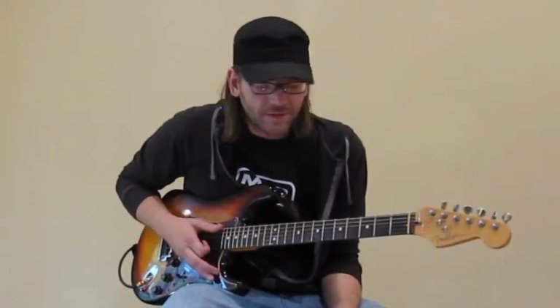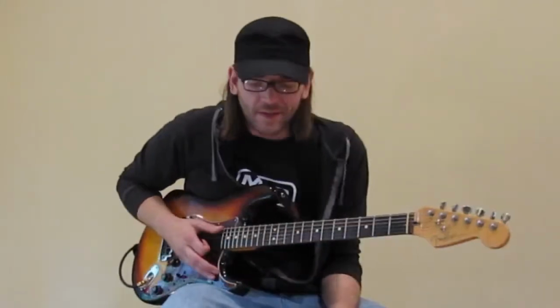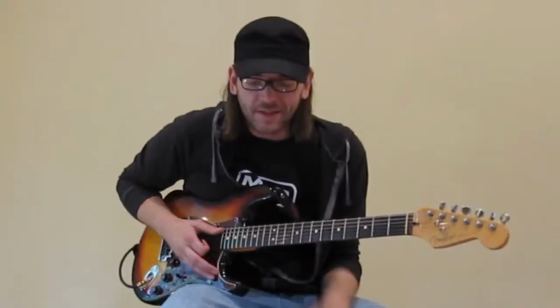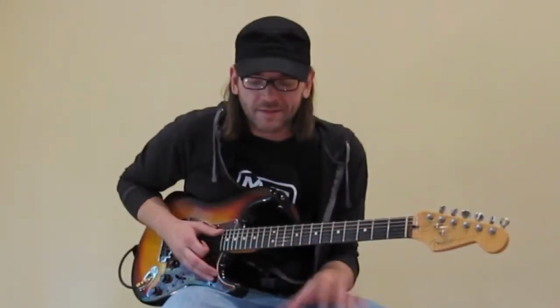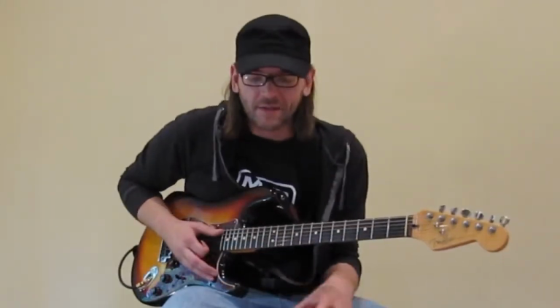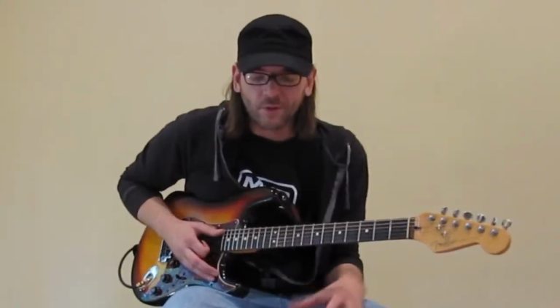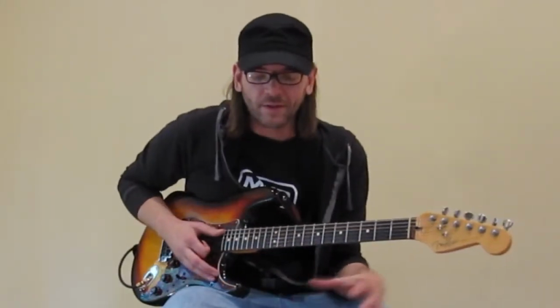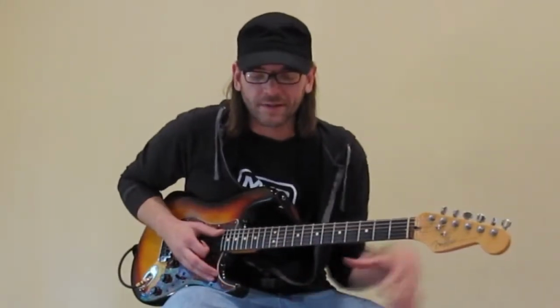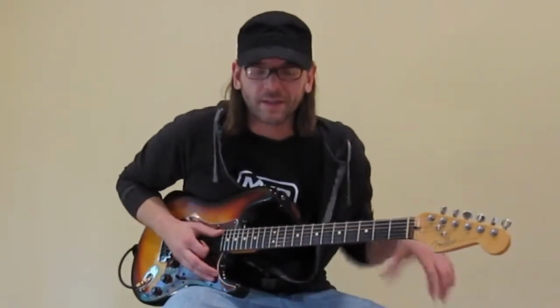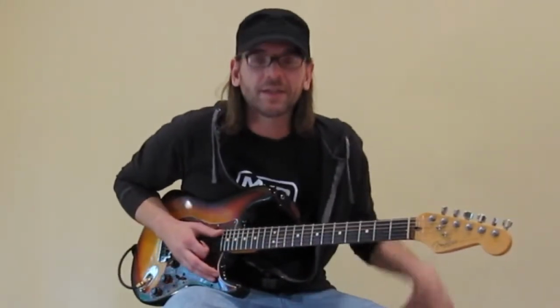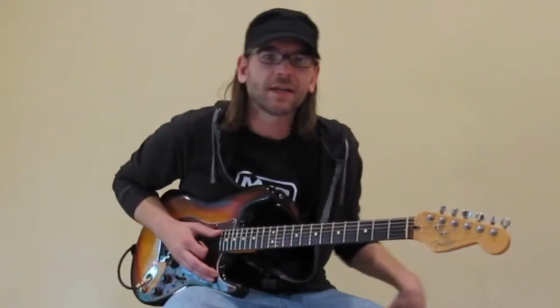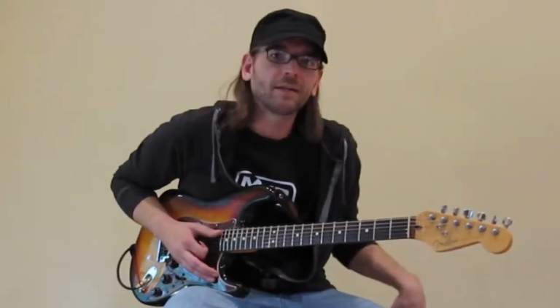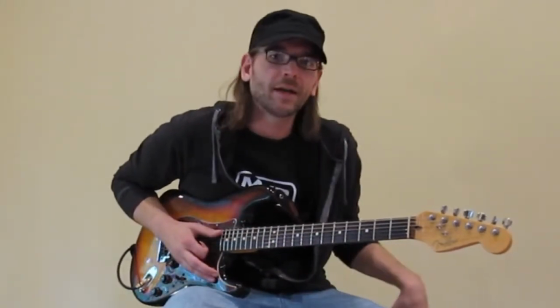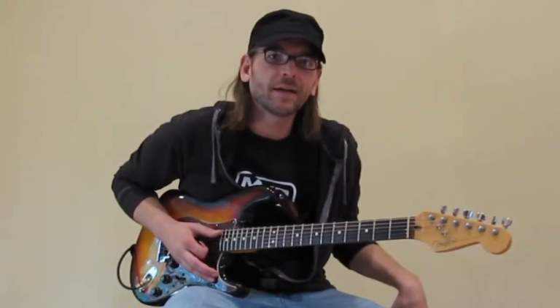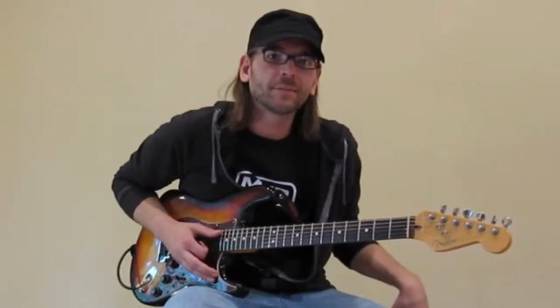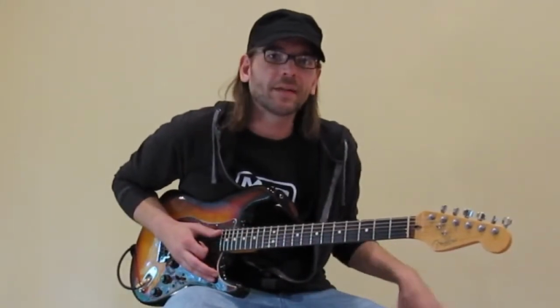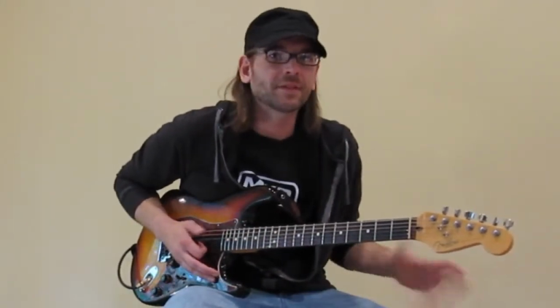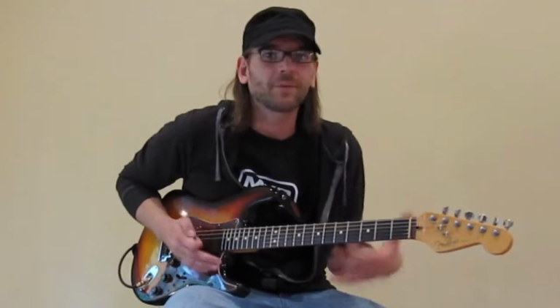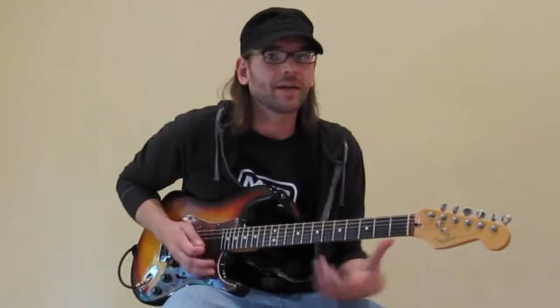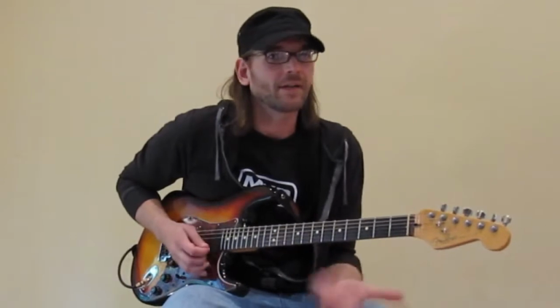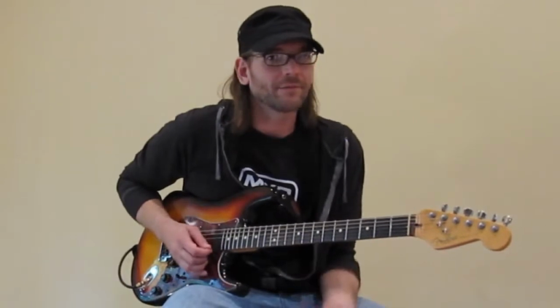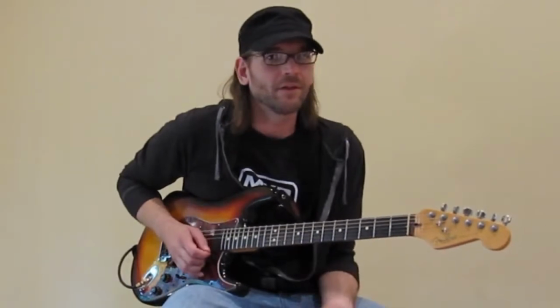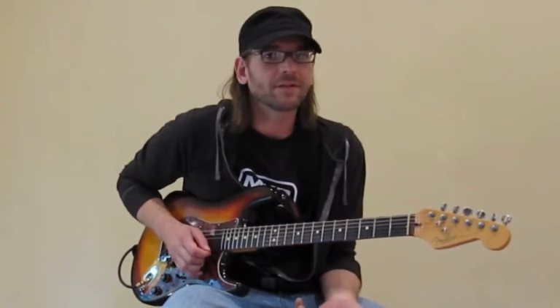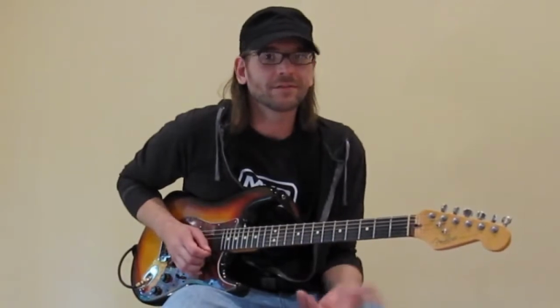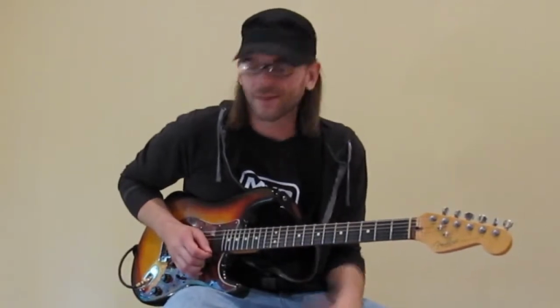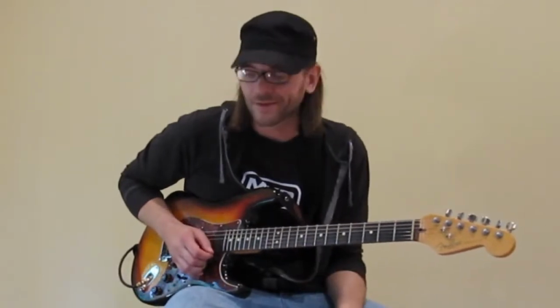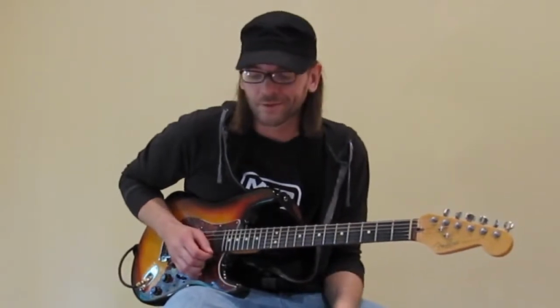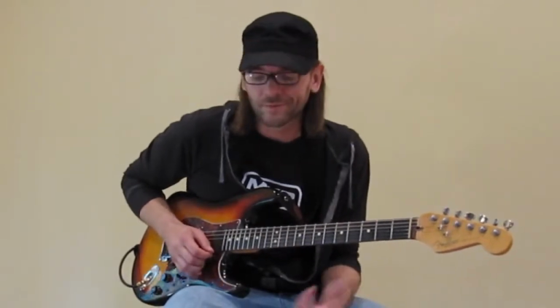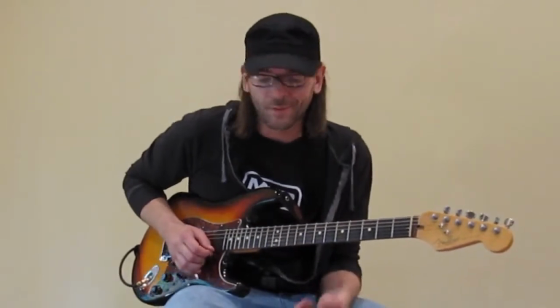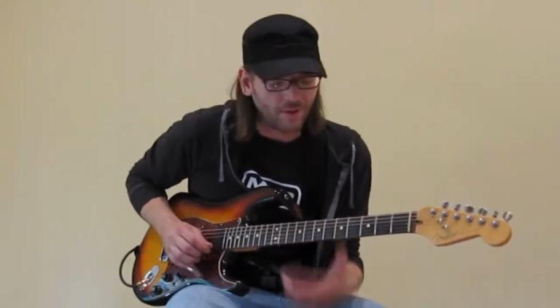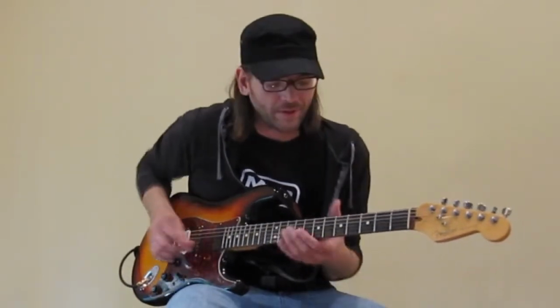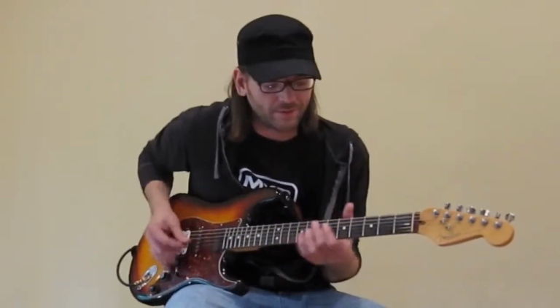The next setting is kind of more of a clean channel on my amp, and I'm just going to play kind of a funk groove with the wah pedal.